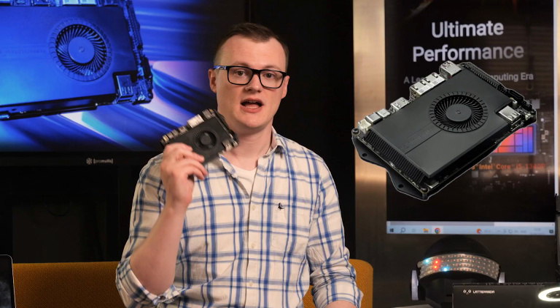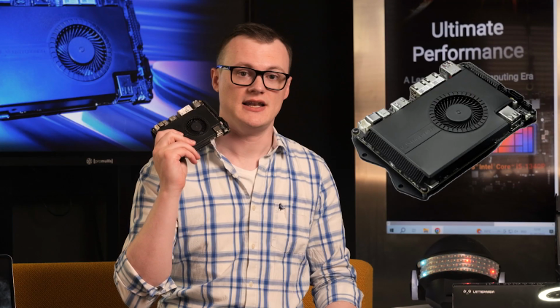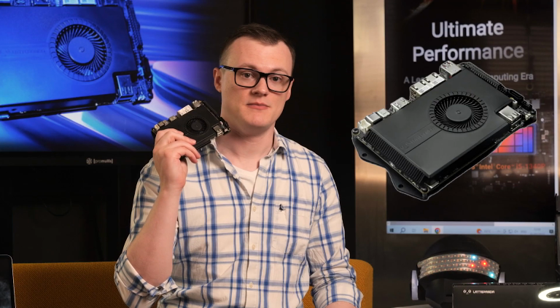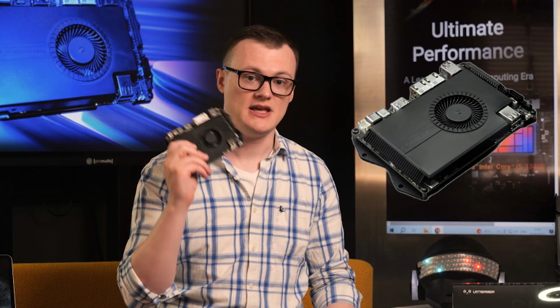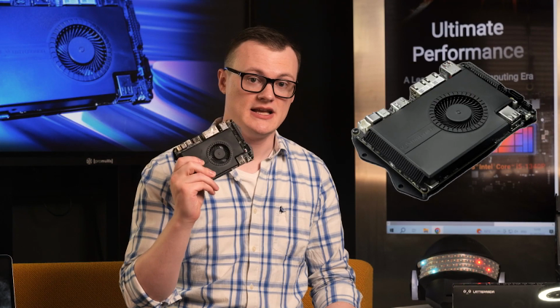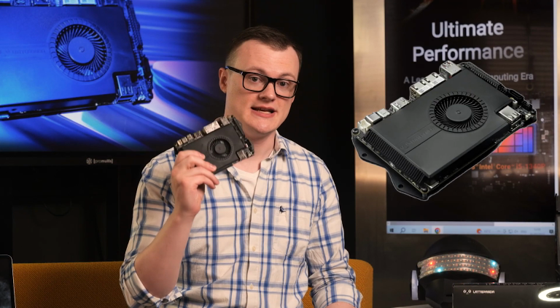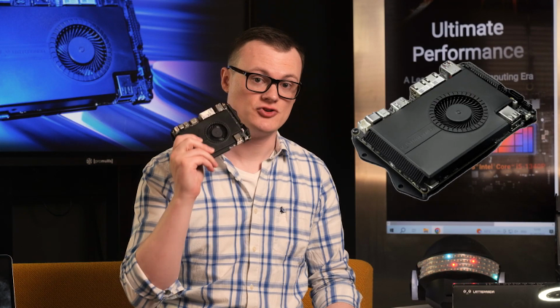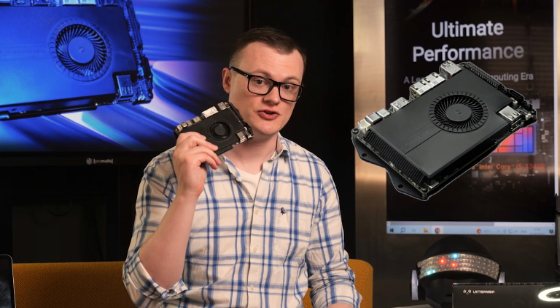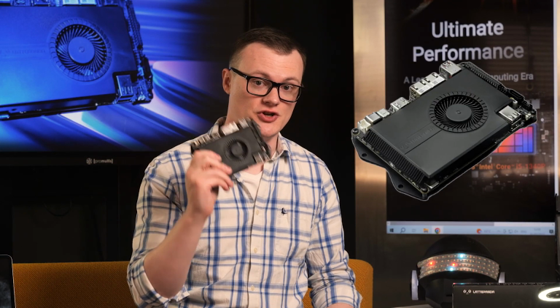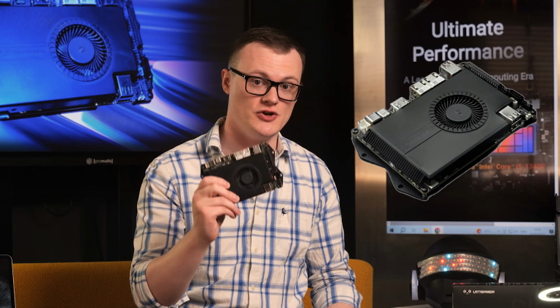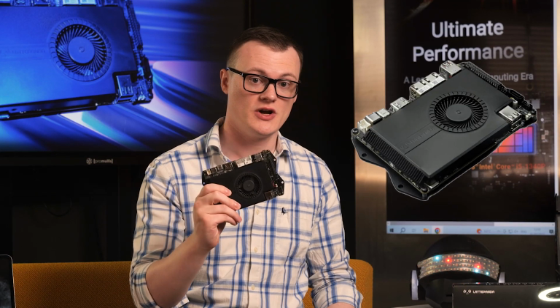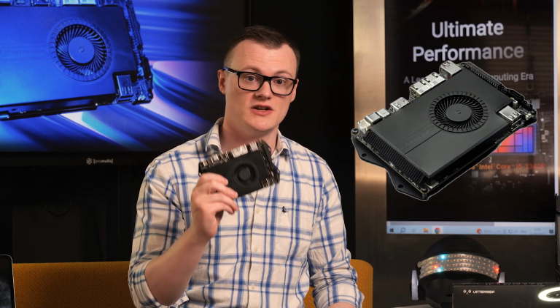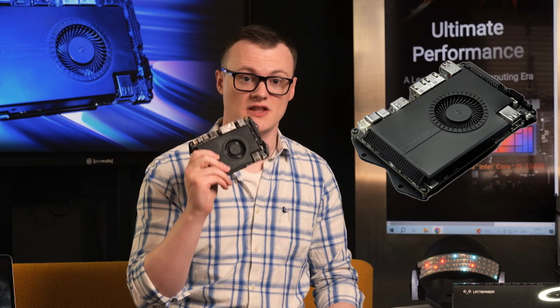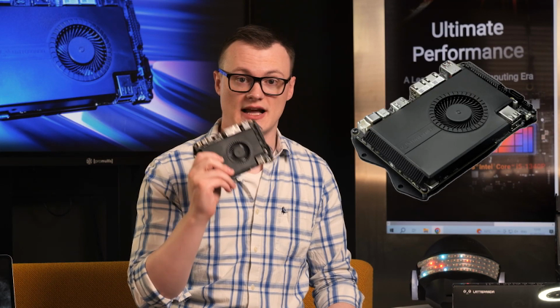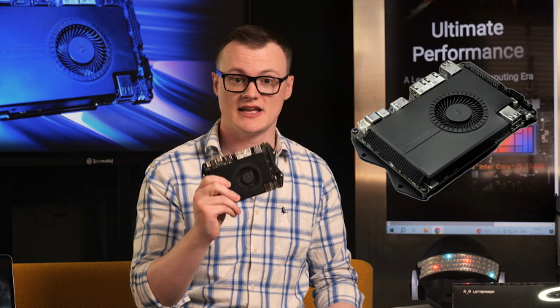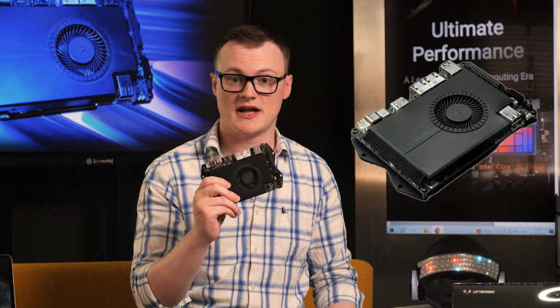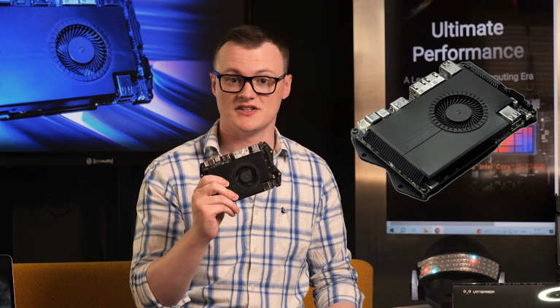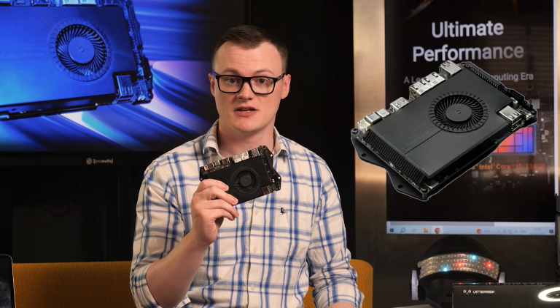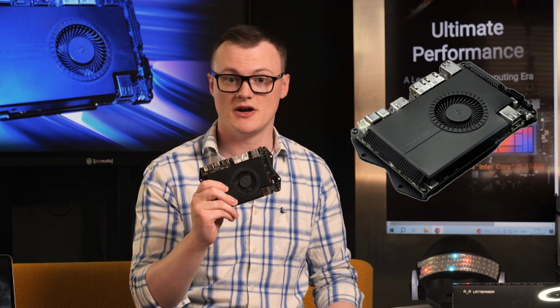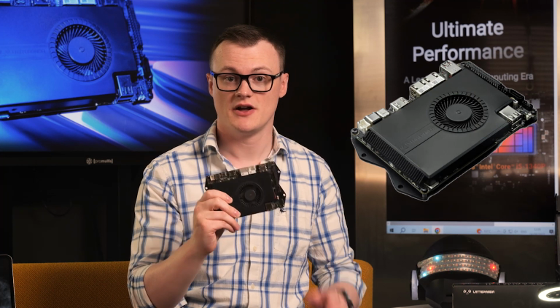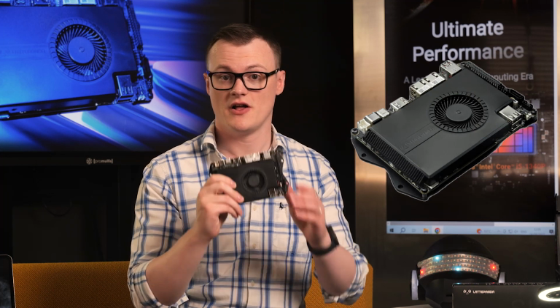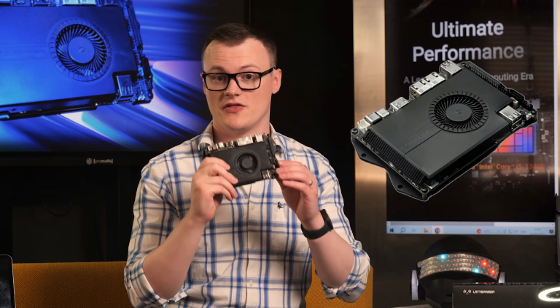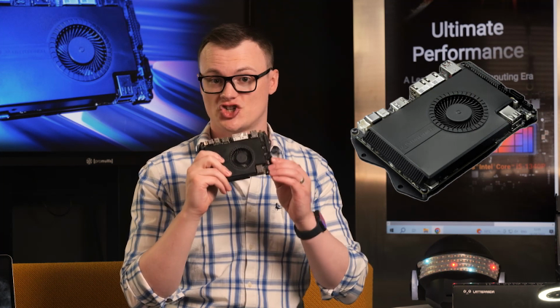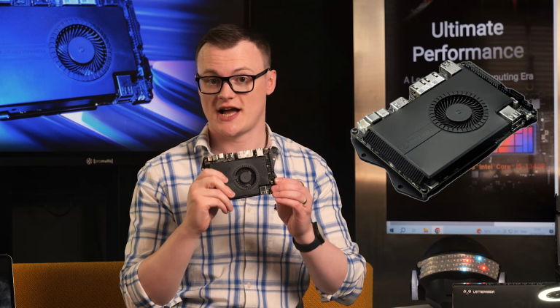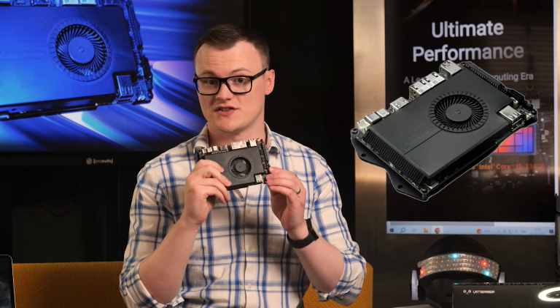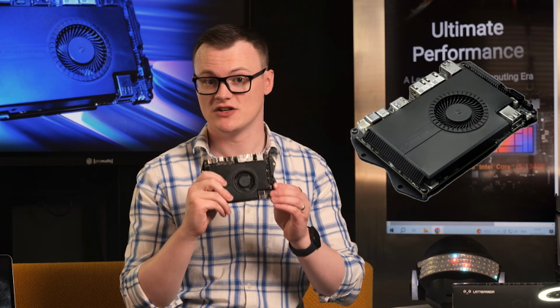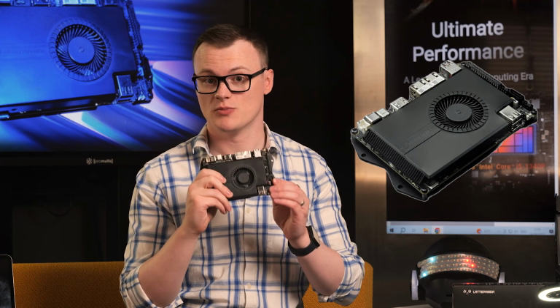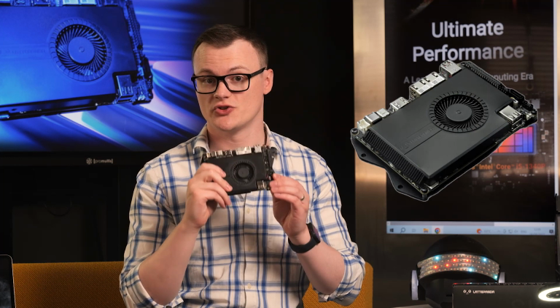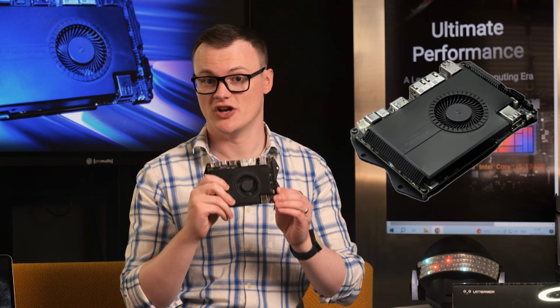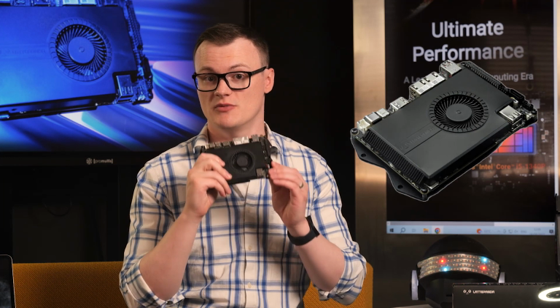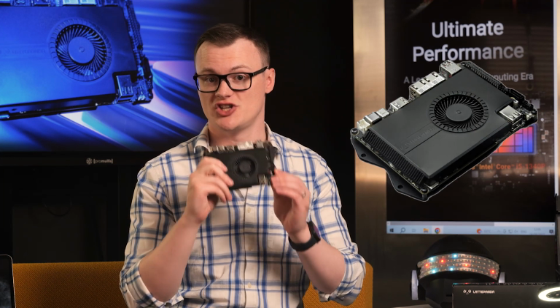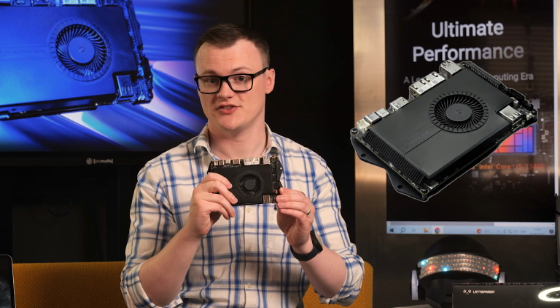Let me introduce you to the LattePanda Sigma, the chad of single board server machines.